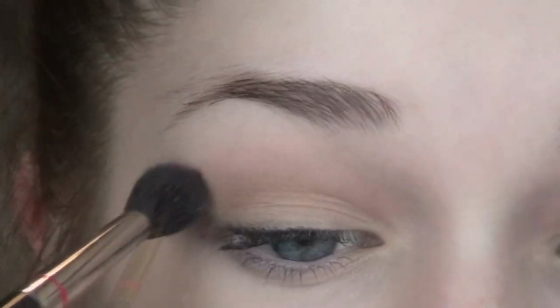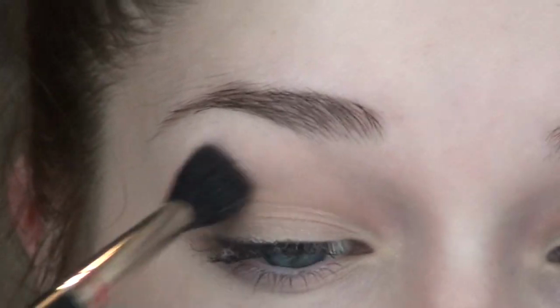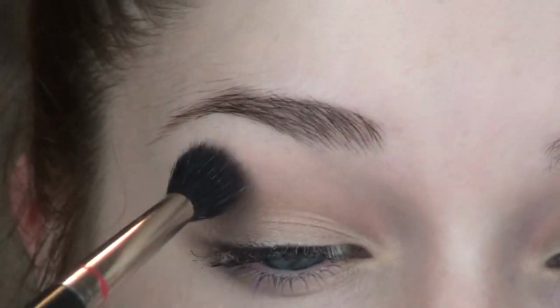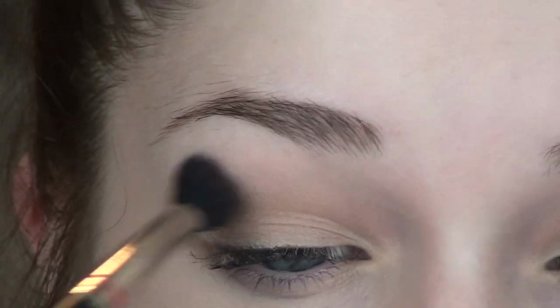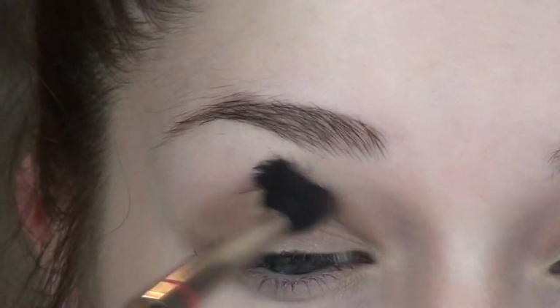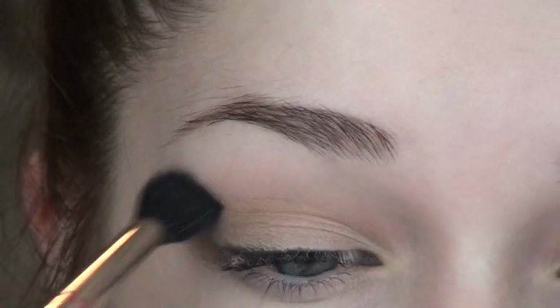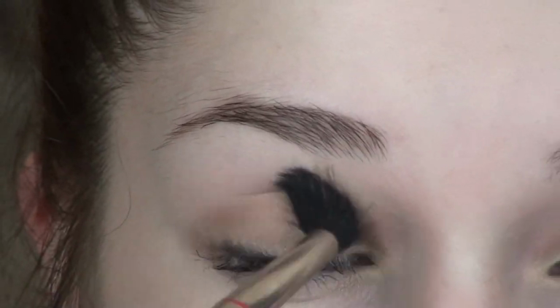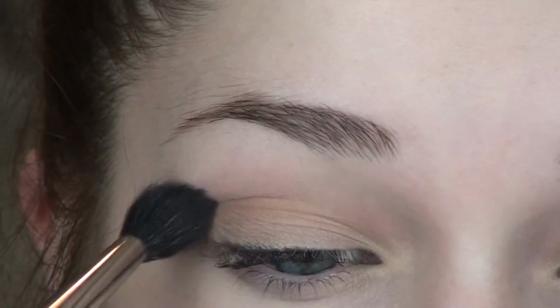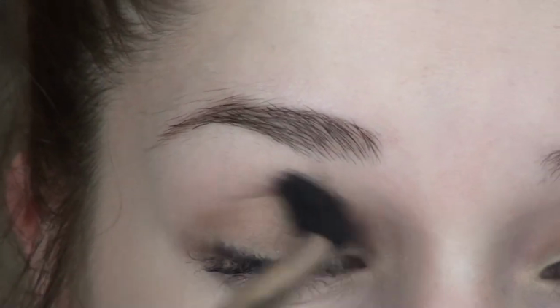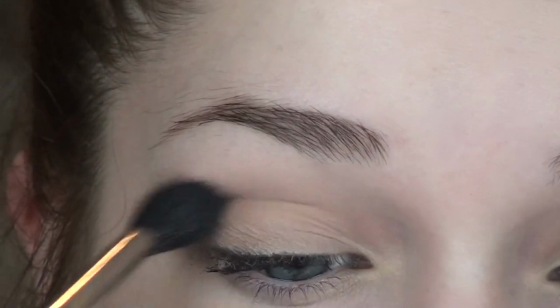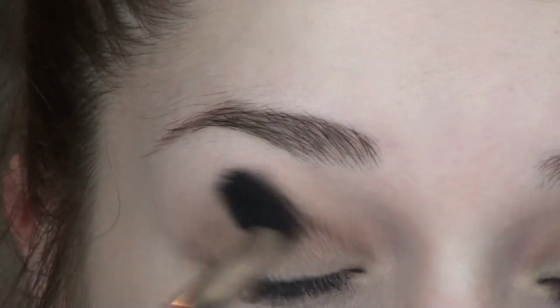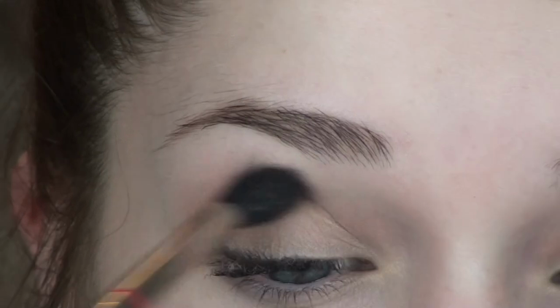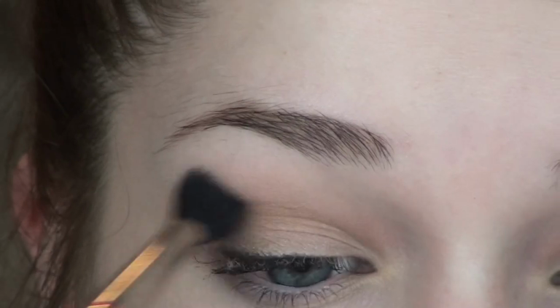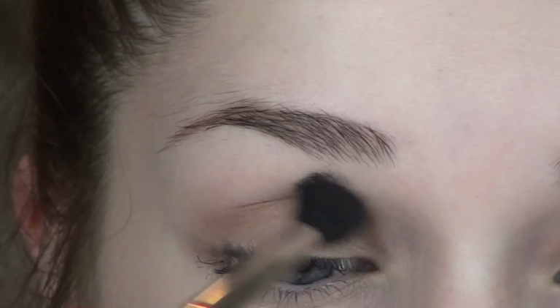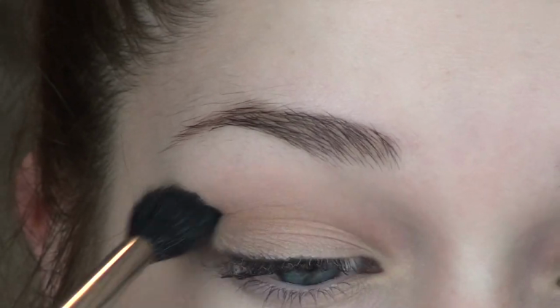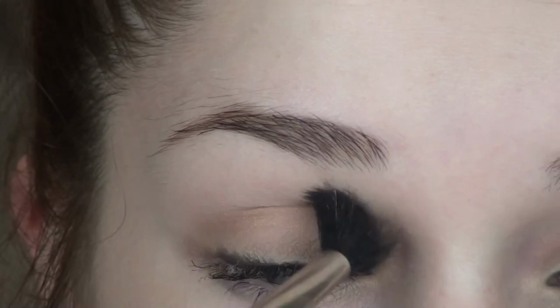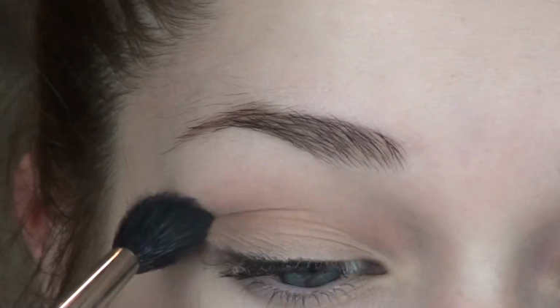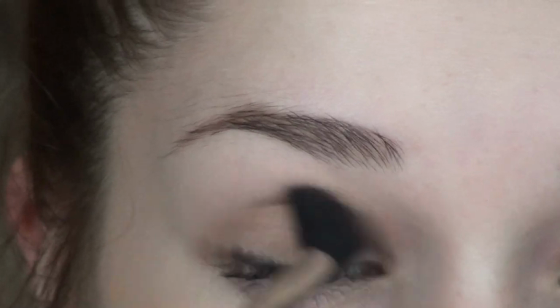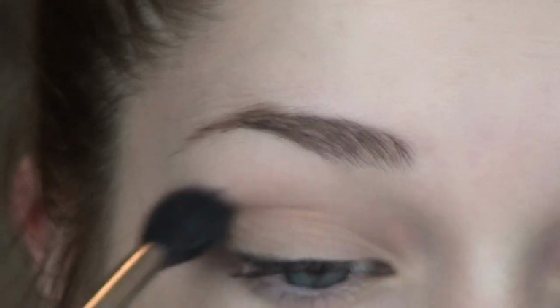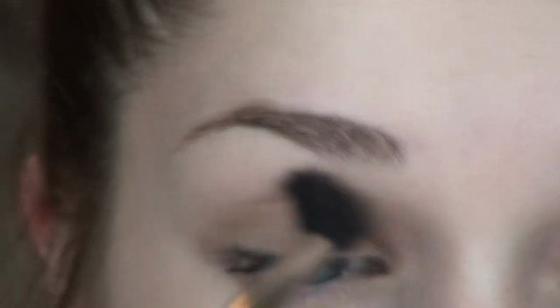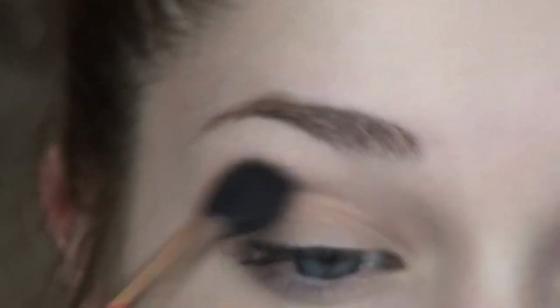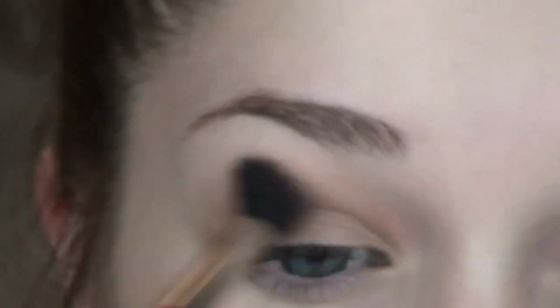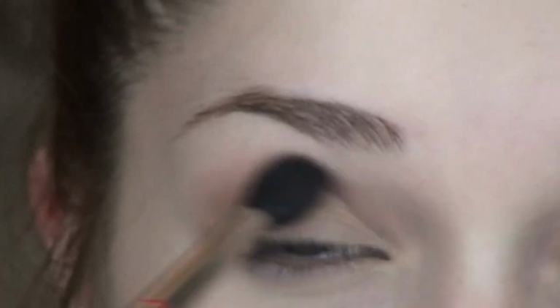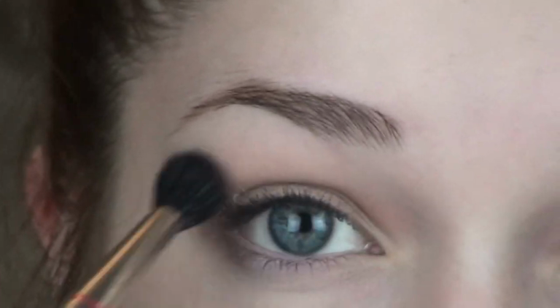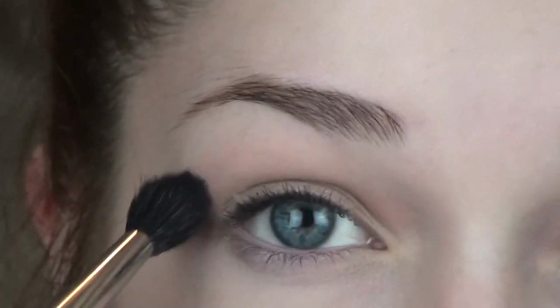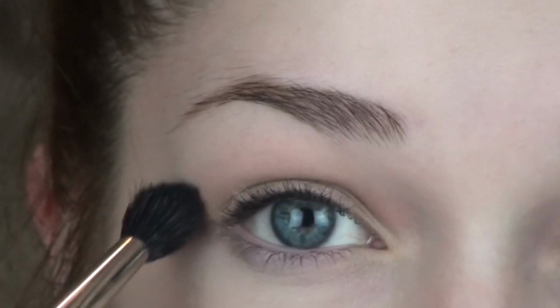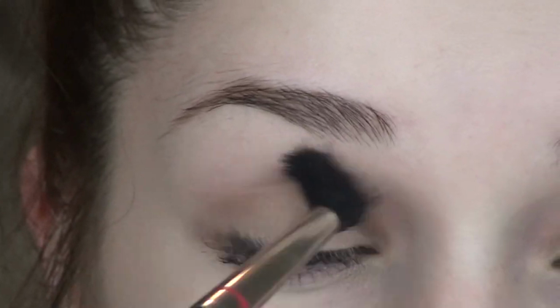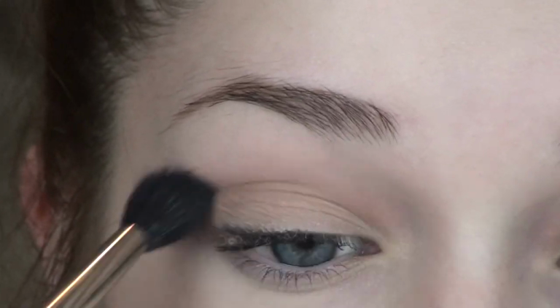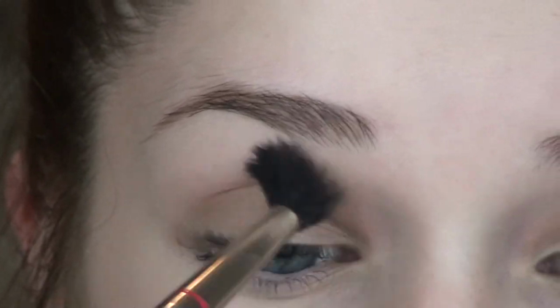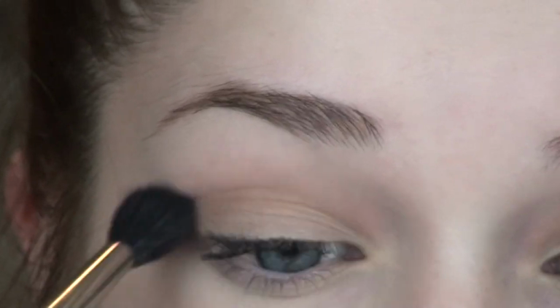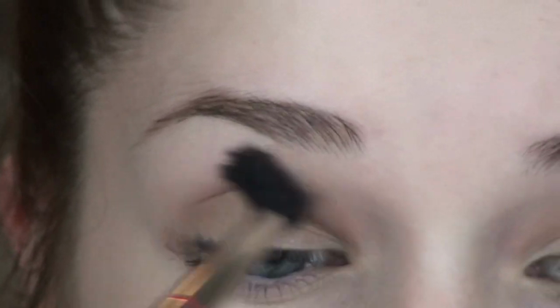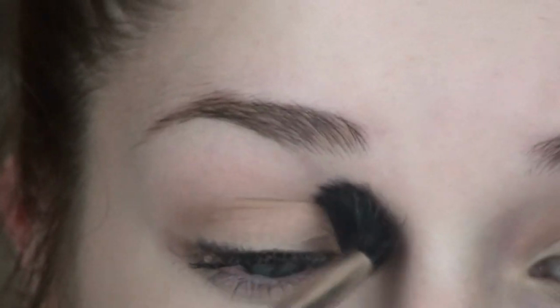To blend everything out I'm using a MAC 224, blending out that crease just so that there isn't a harsh line.